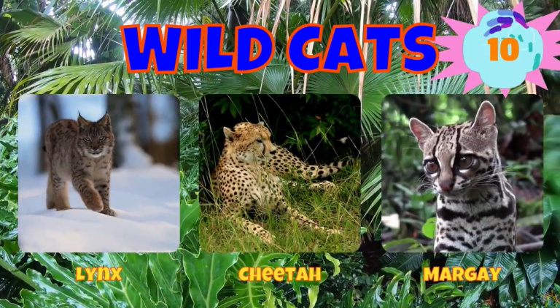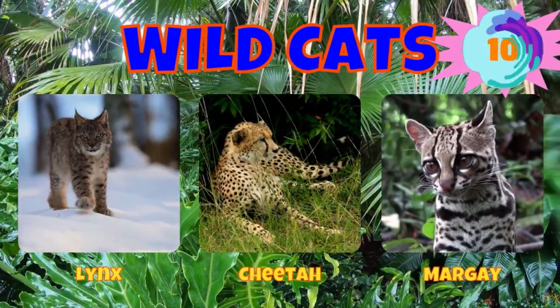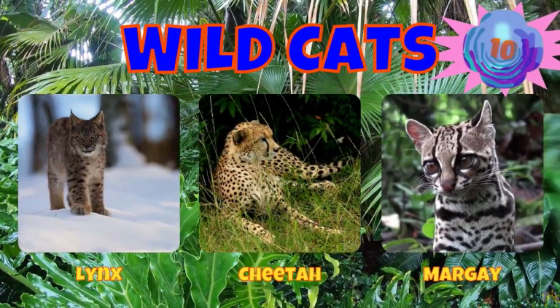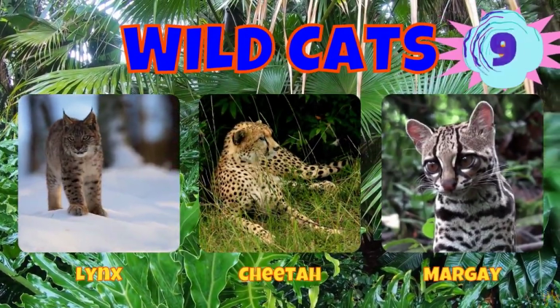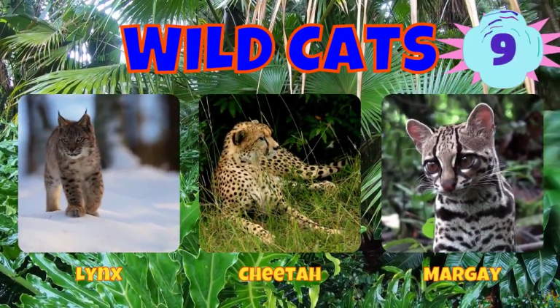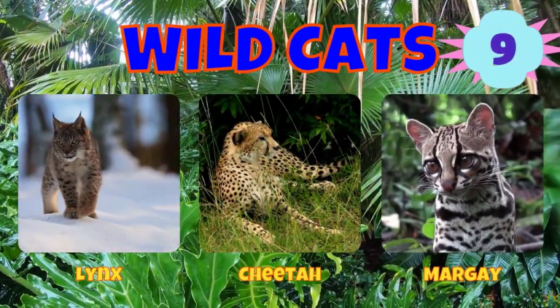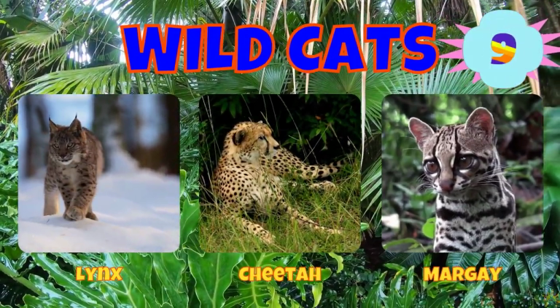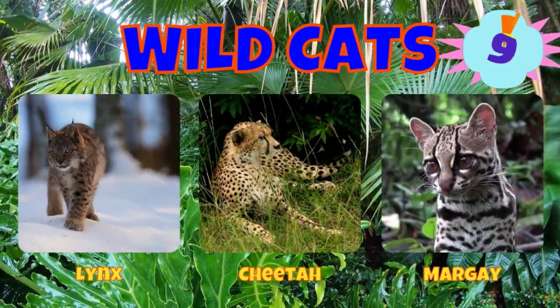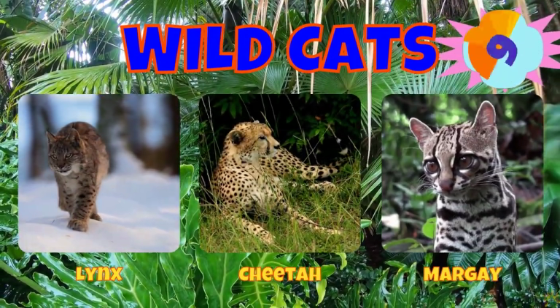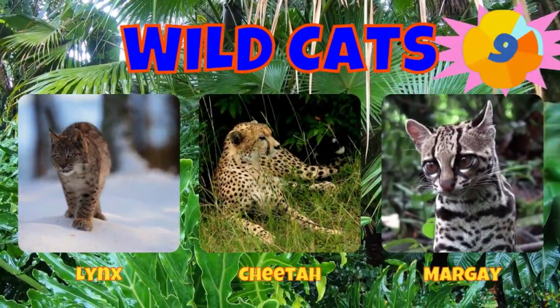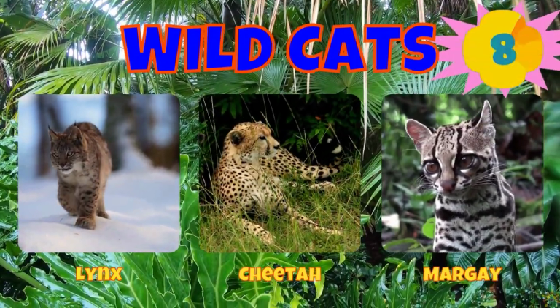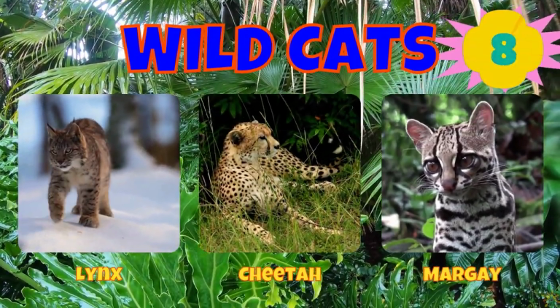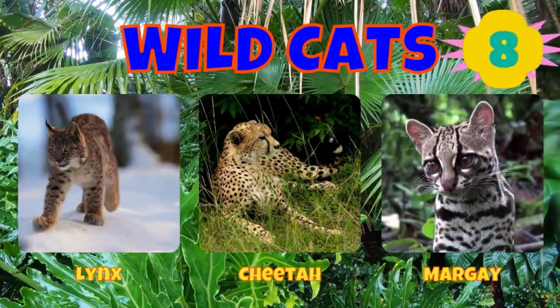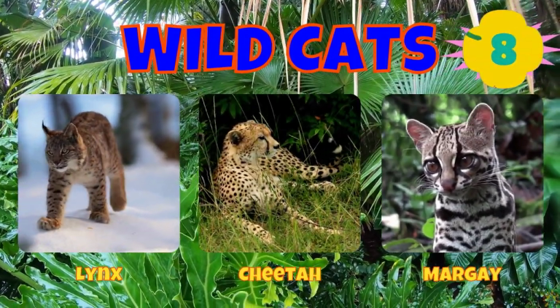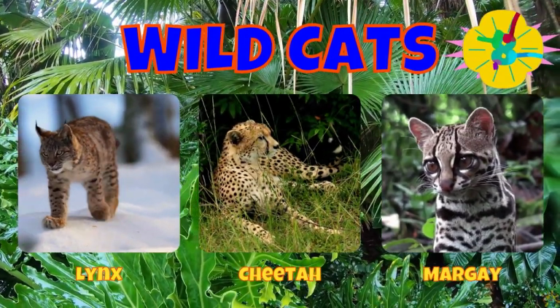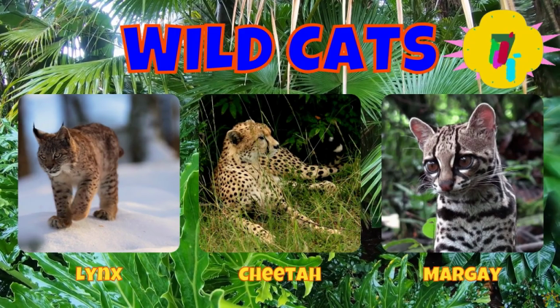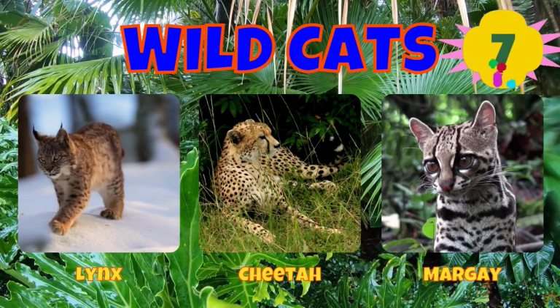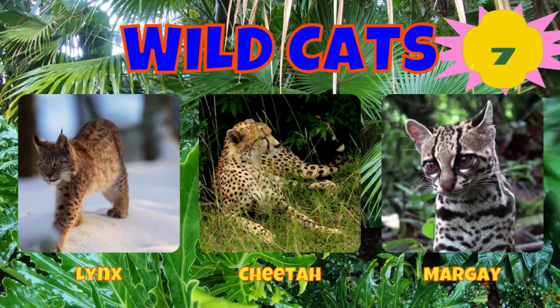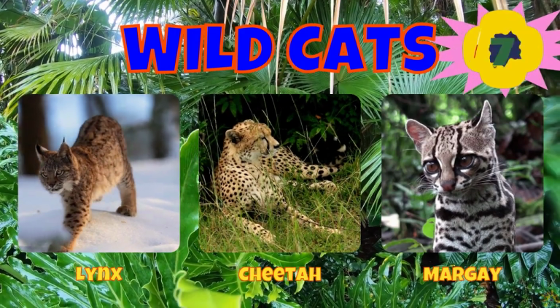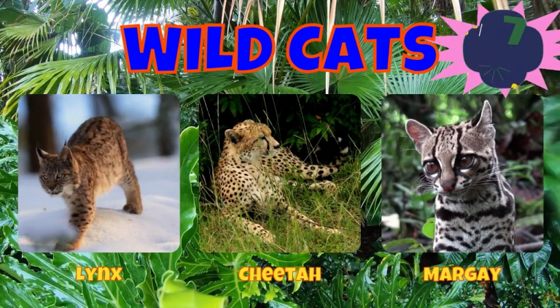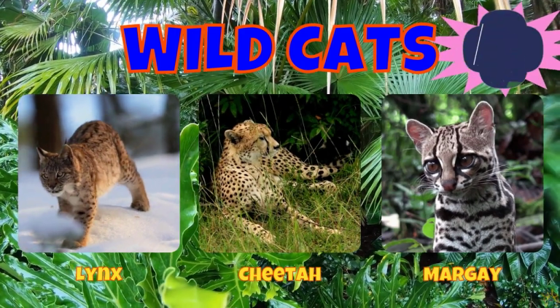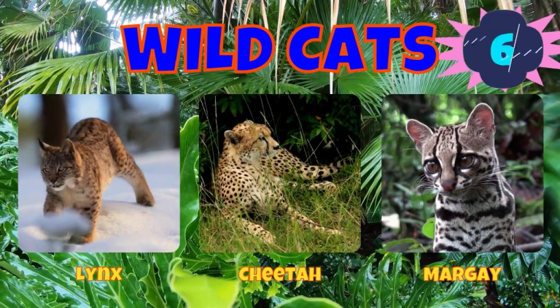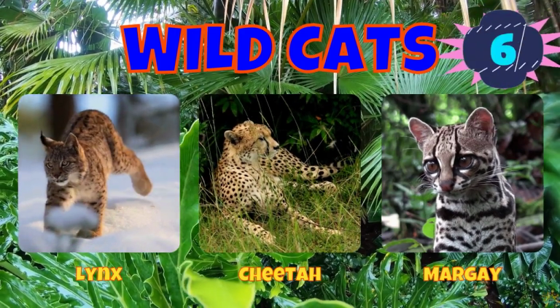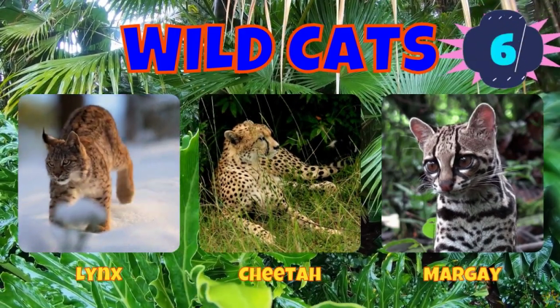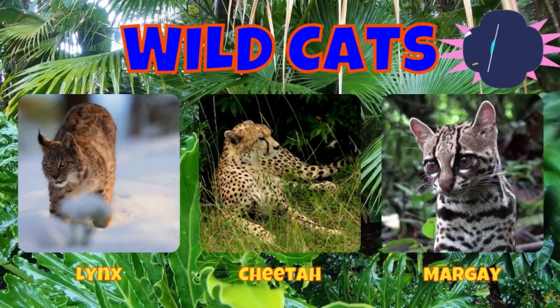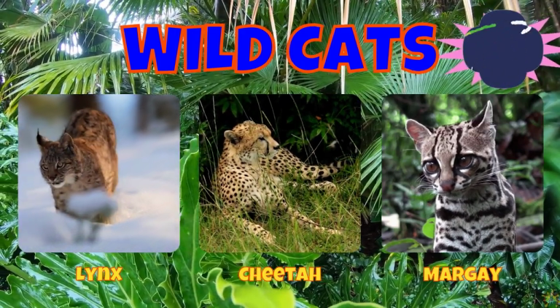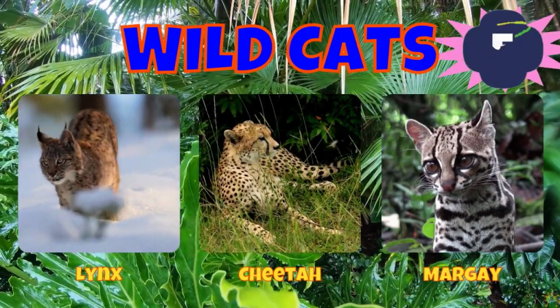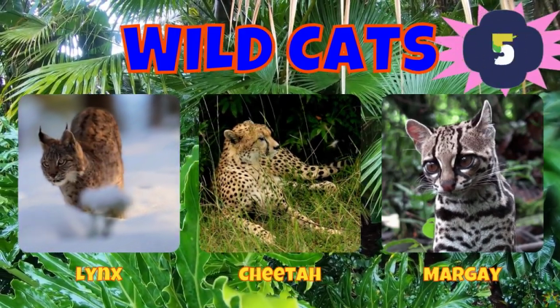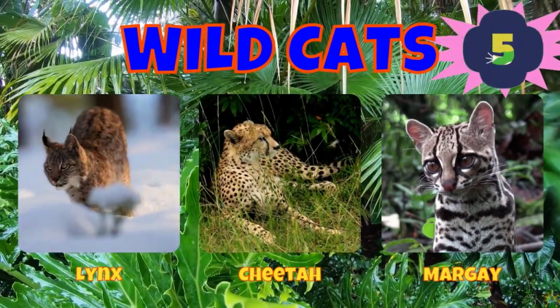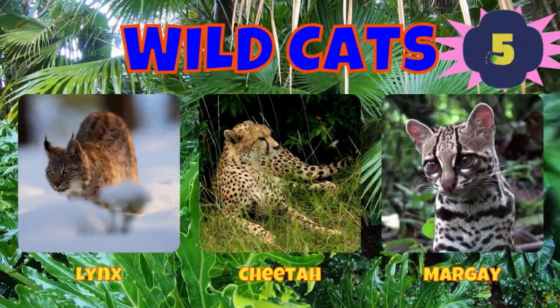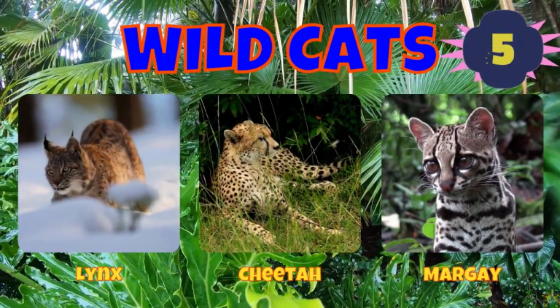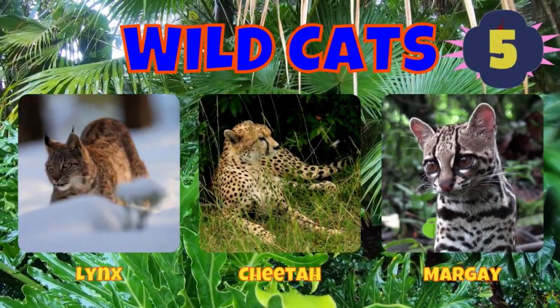Would you choose a lynx, a cheetah, or a margay?